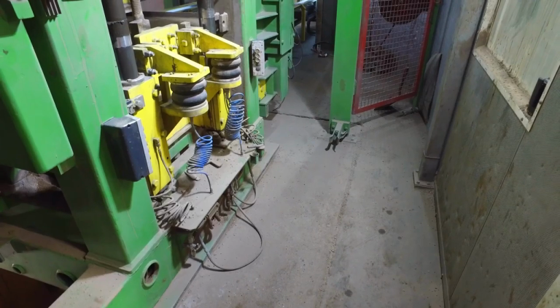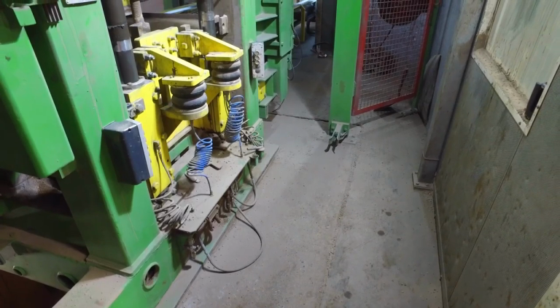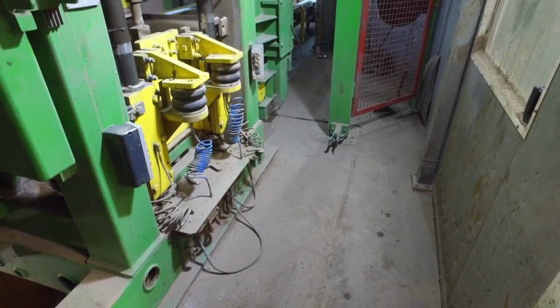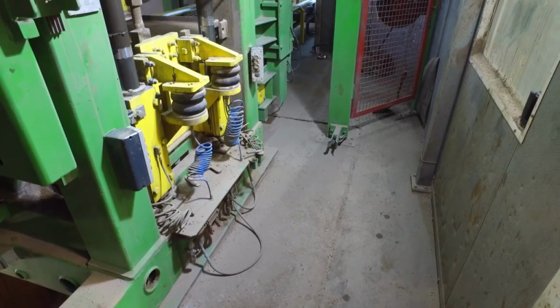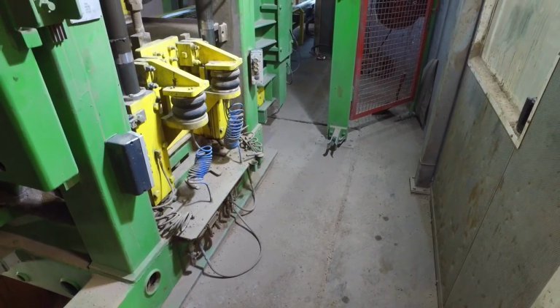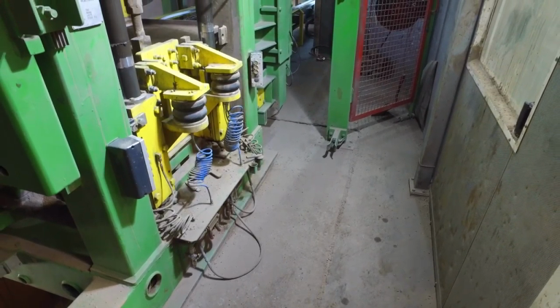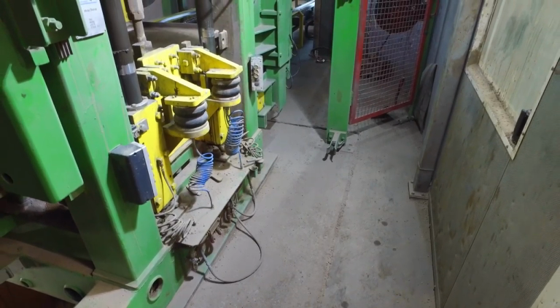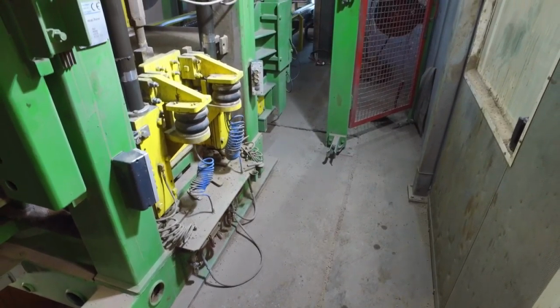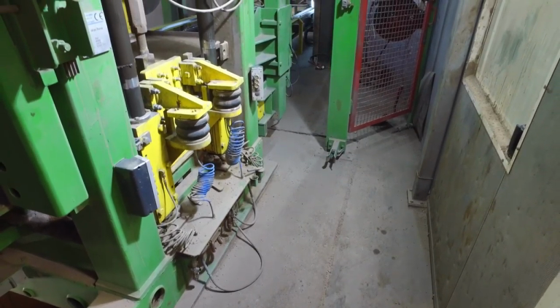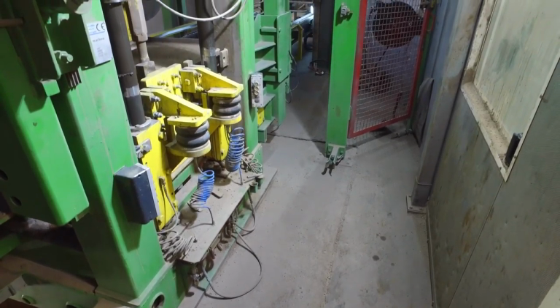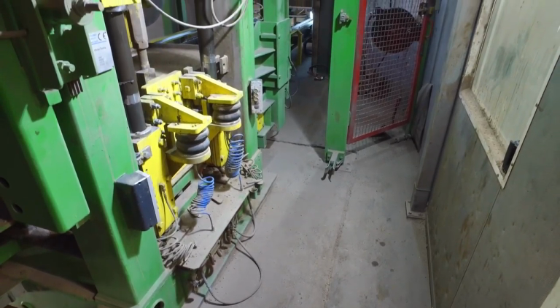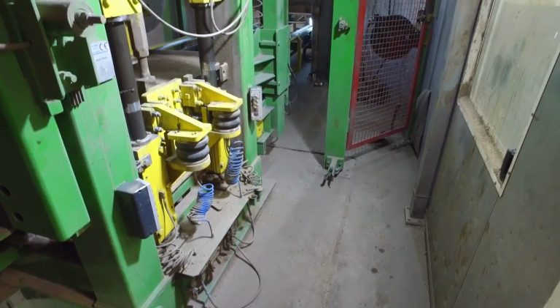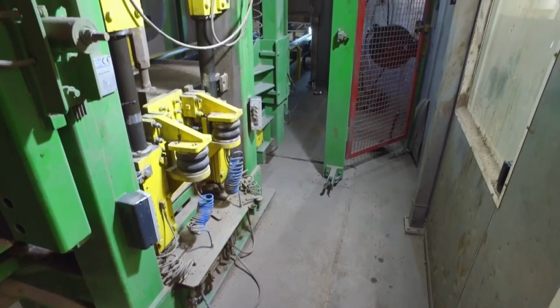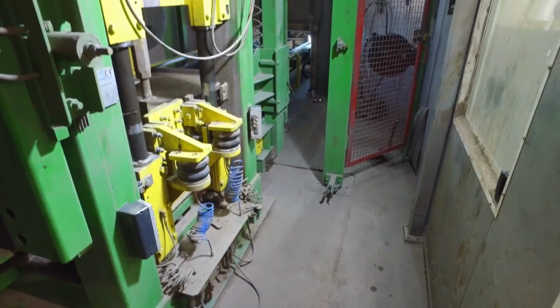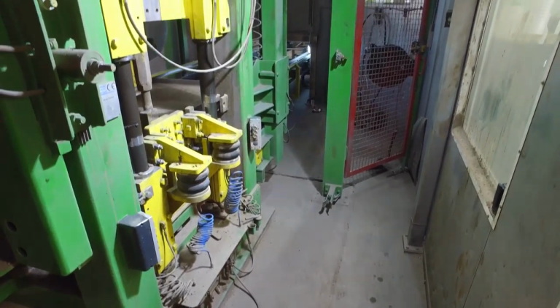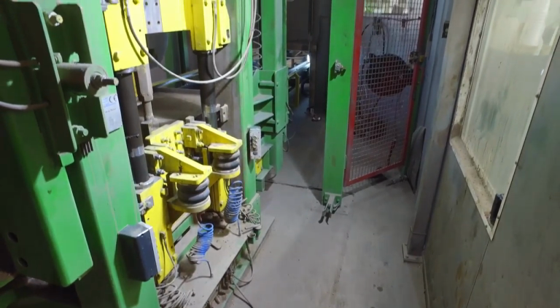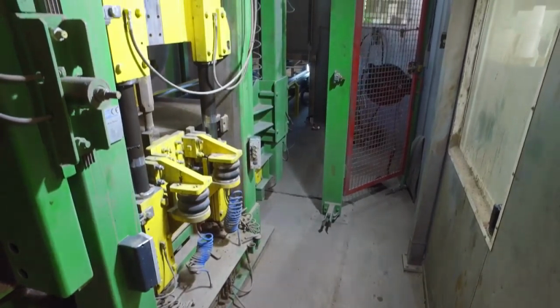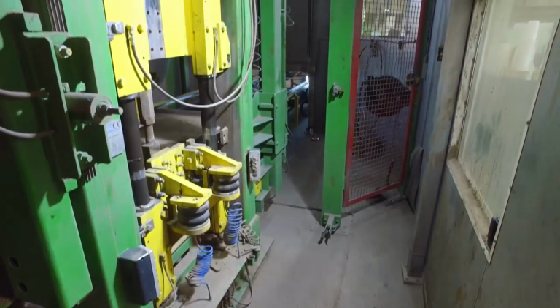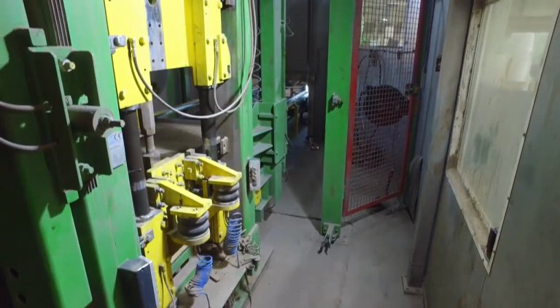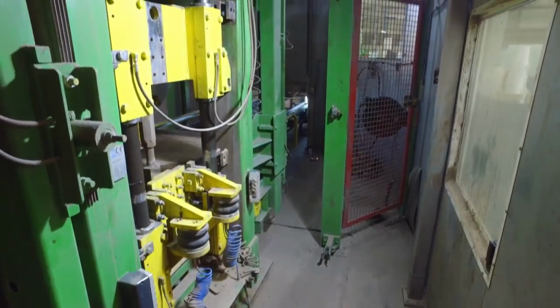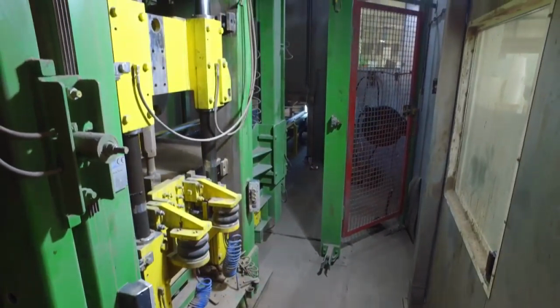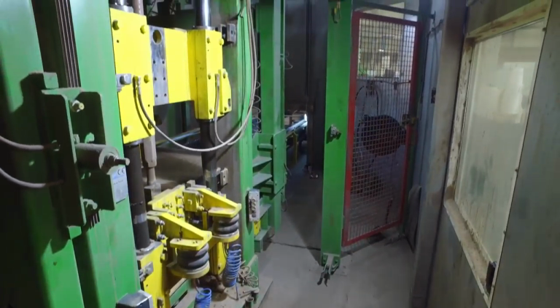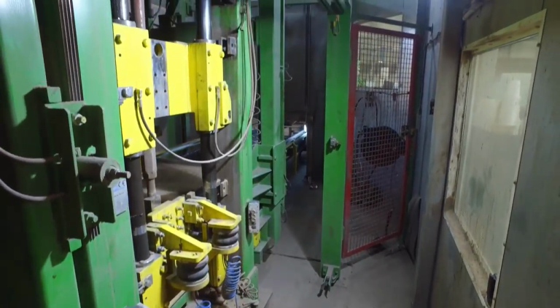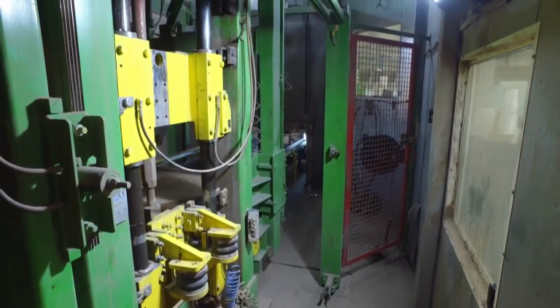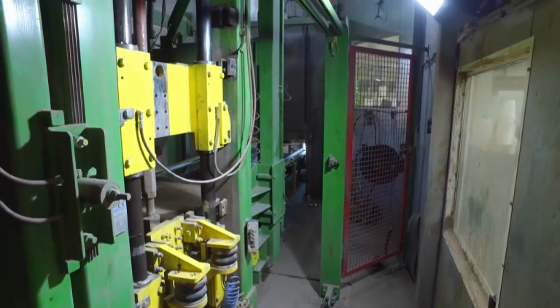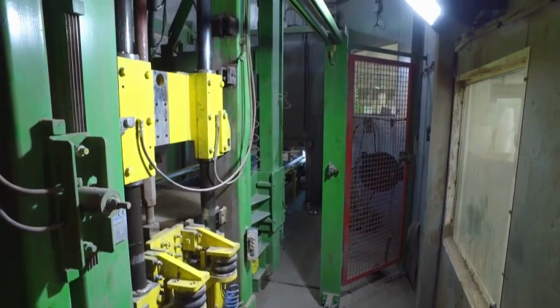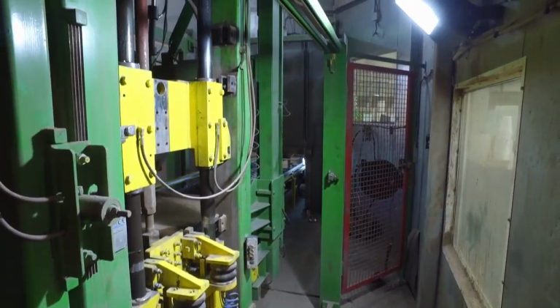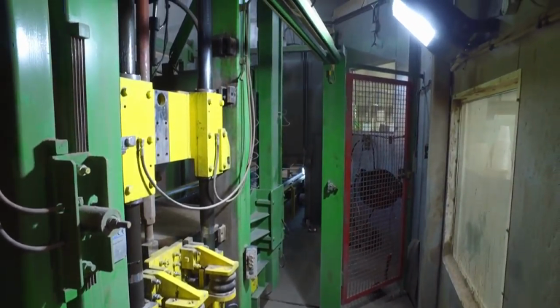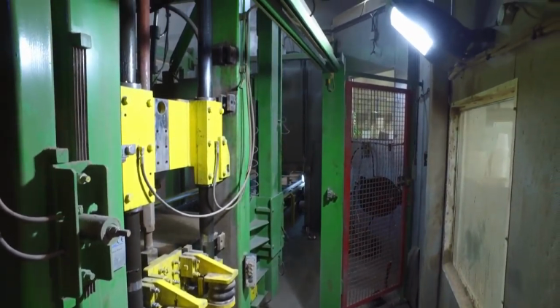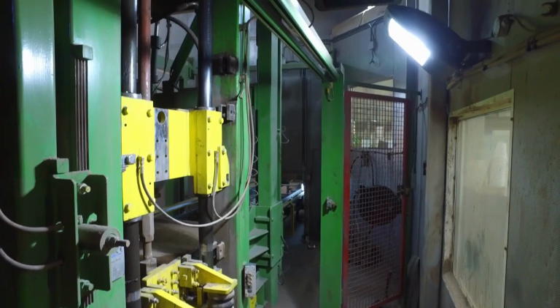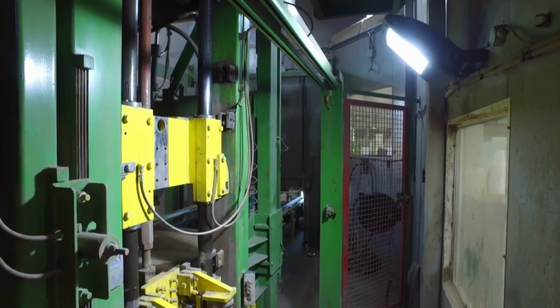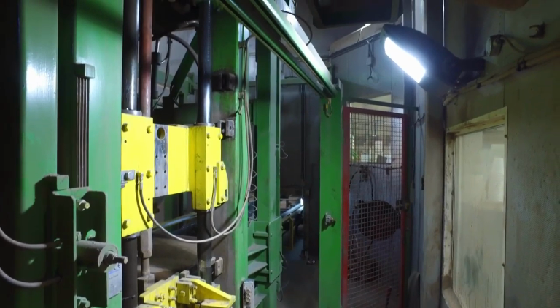We have periodic maintenance on each plant, we rotate them - they have one day every three weeks.